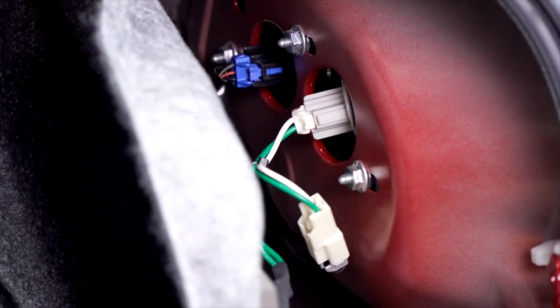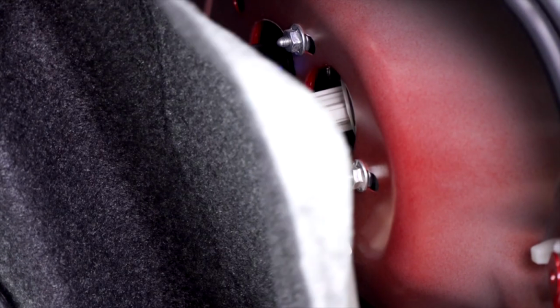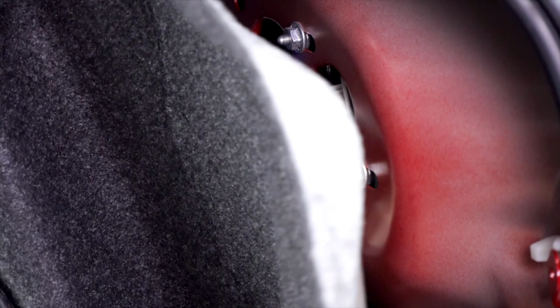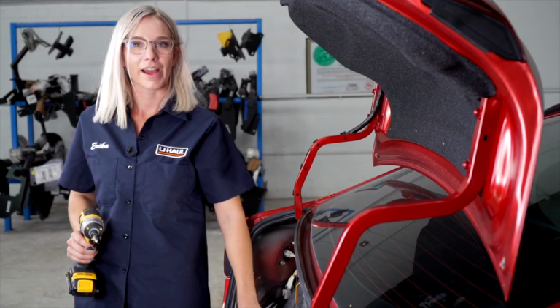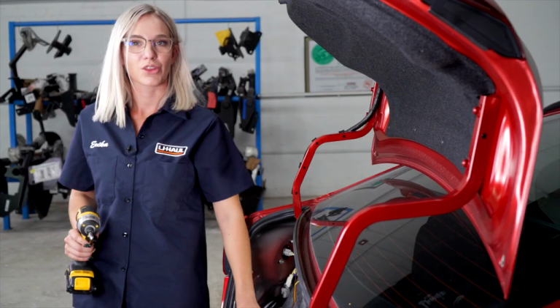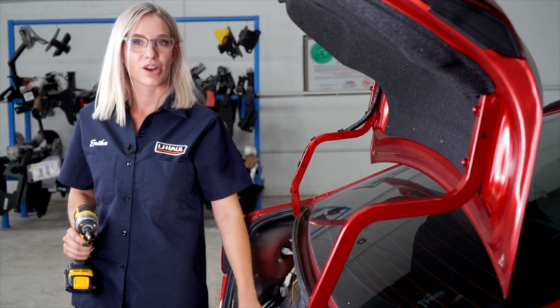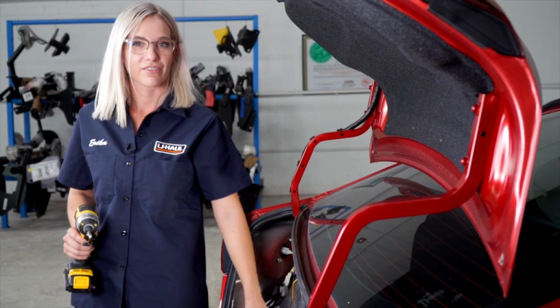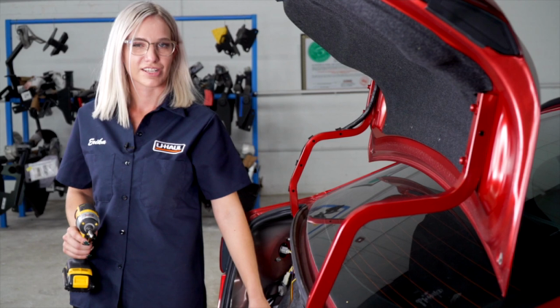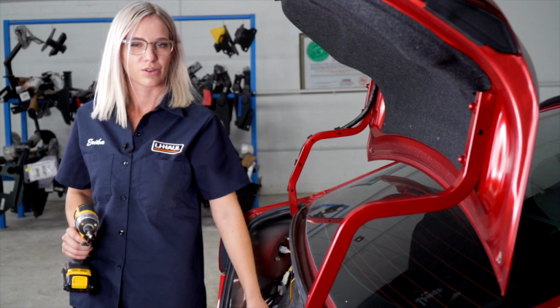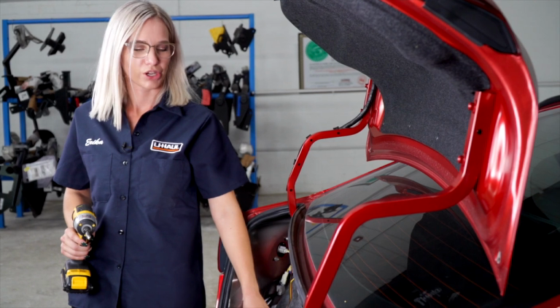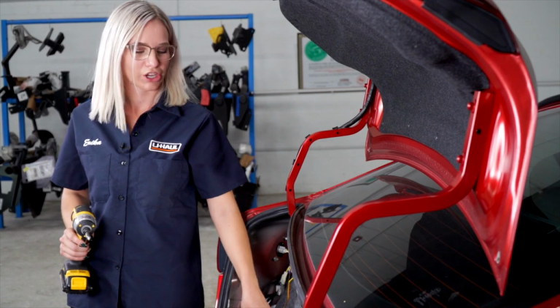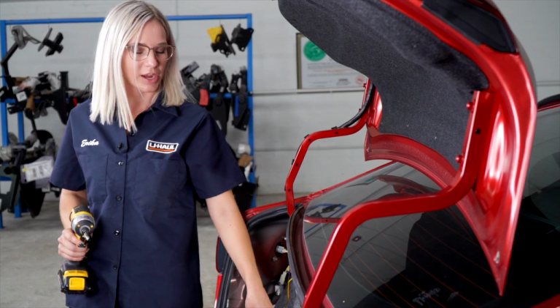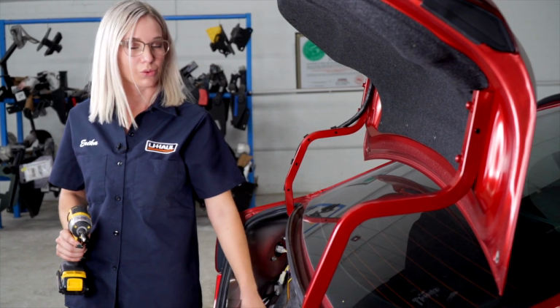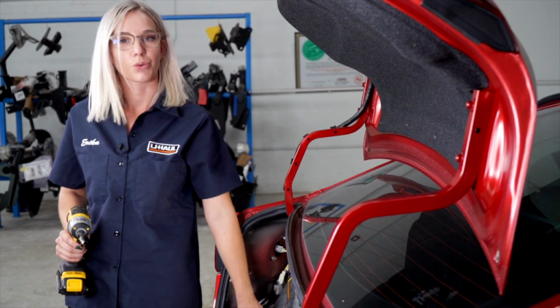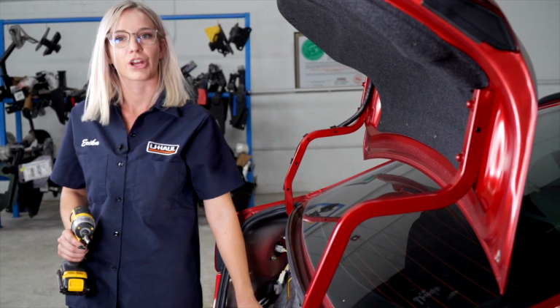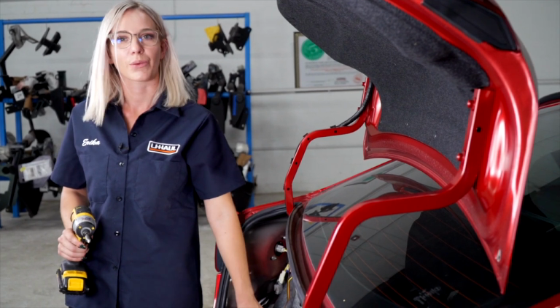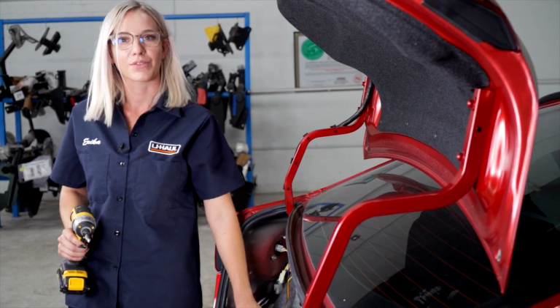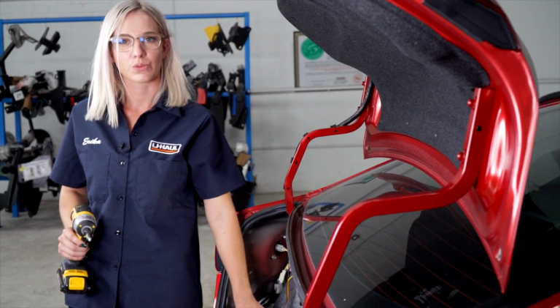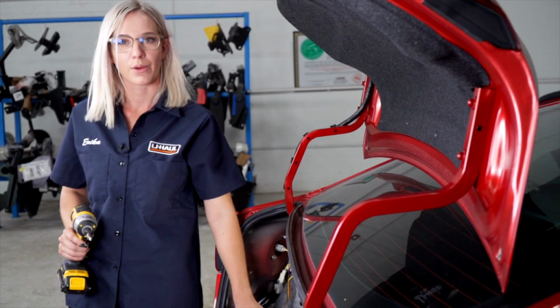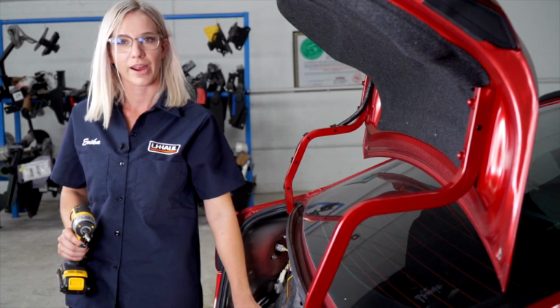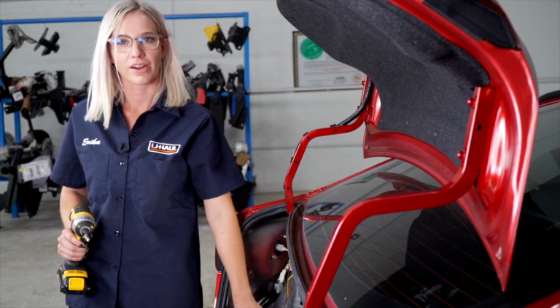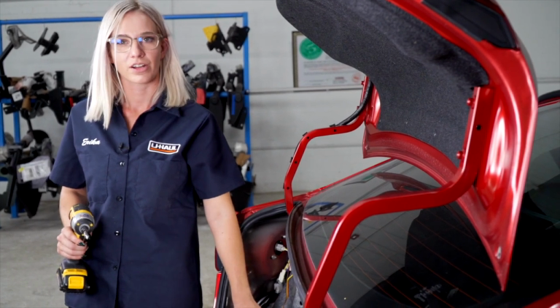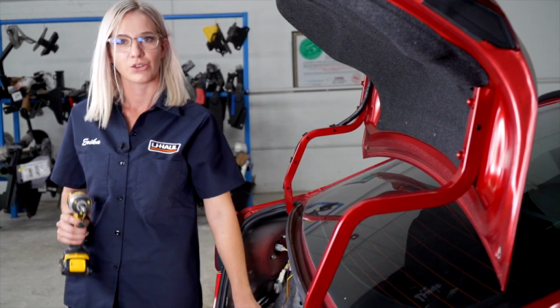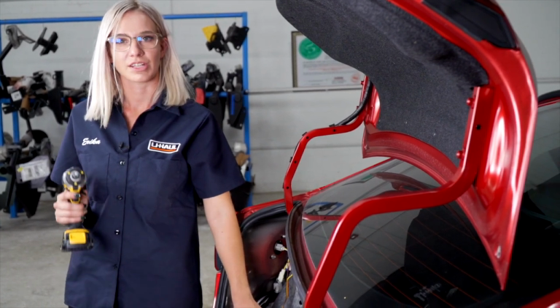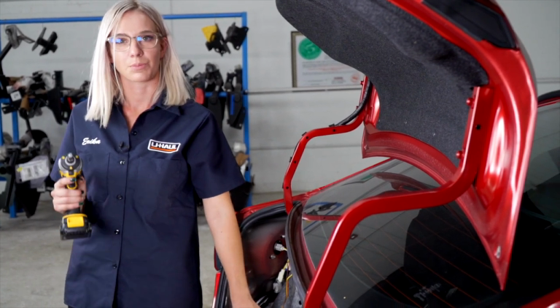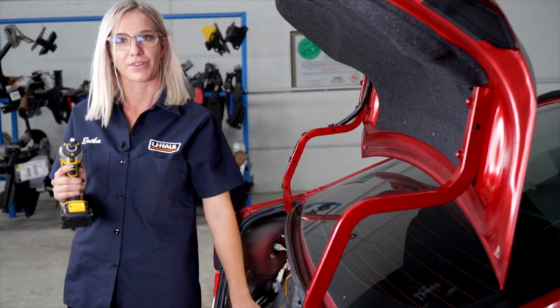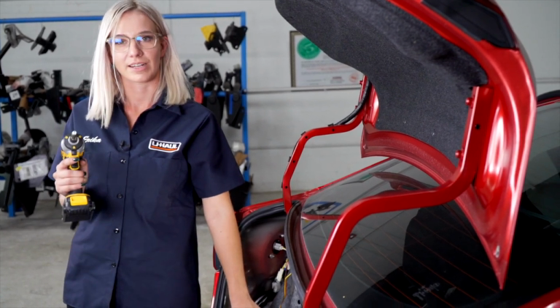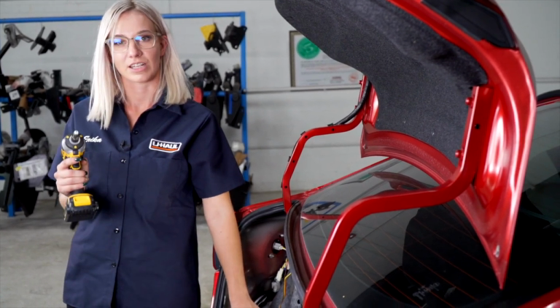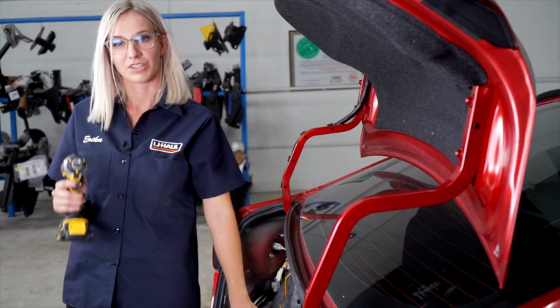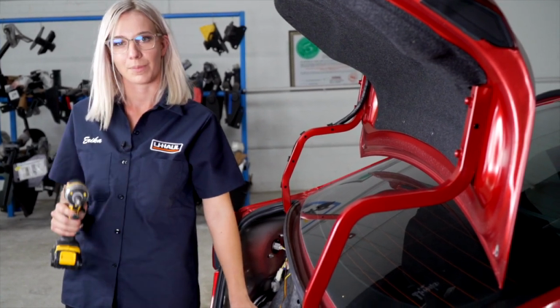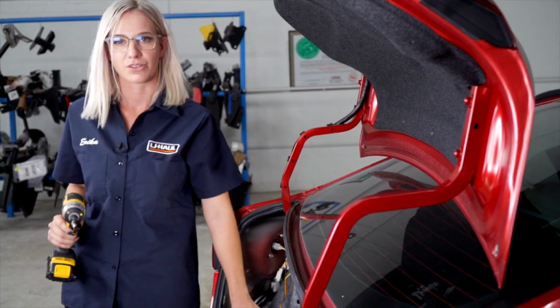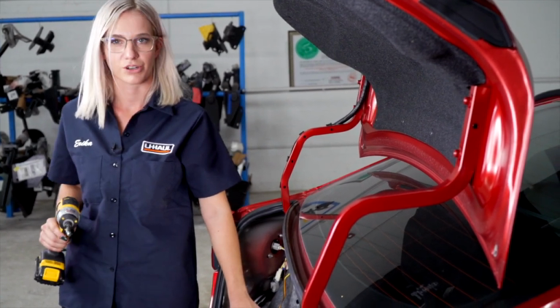Now we're back on the driver's side. We're going to go ahead and ground this white wire using the provided self-tapping screw.